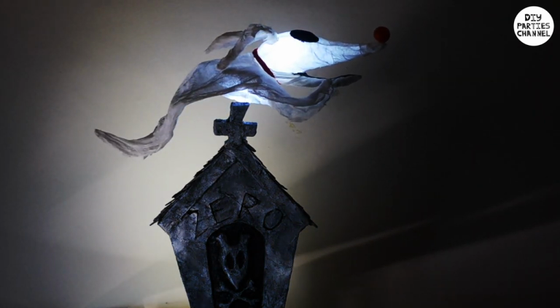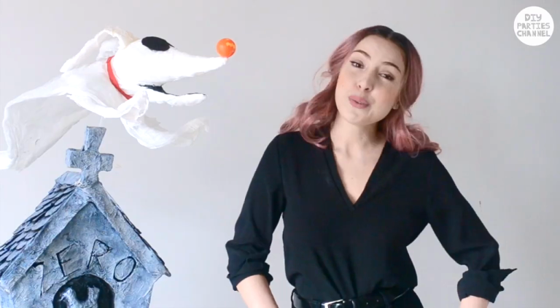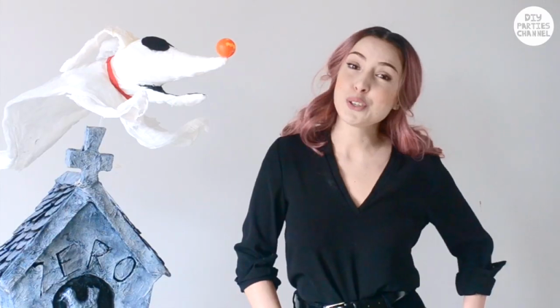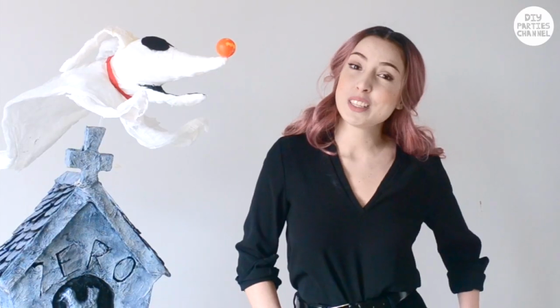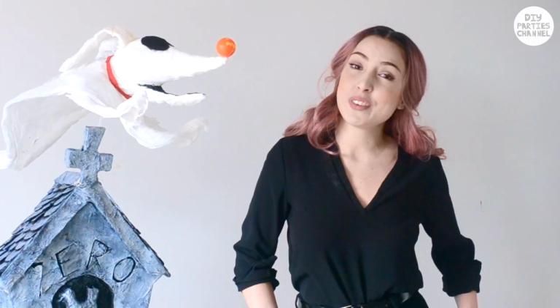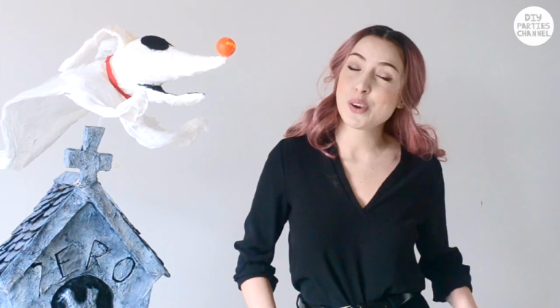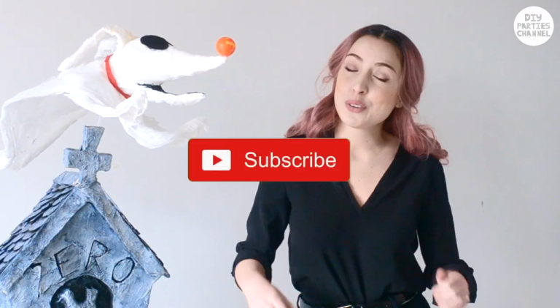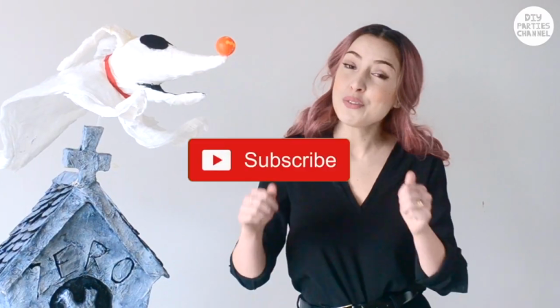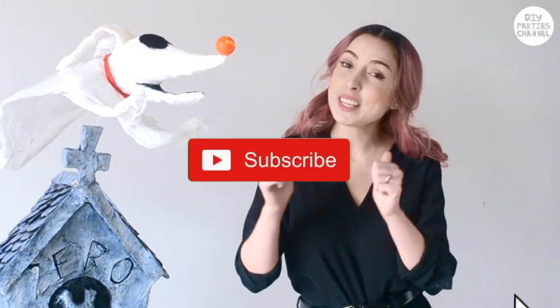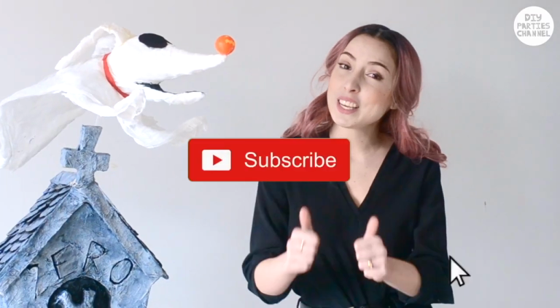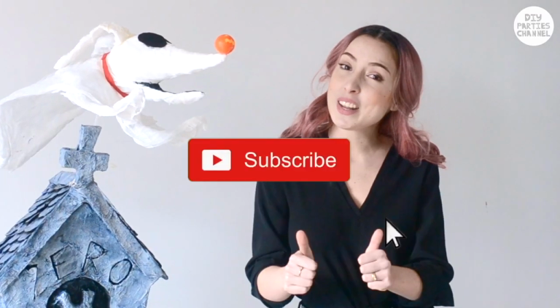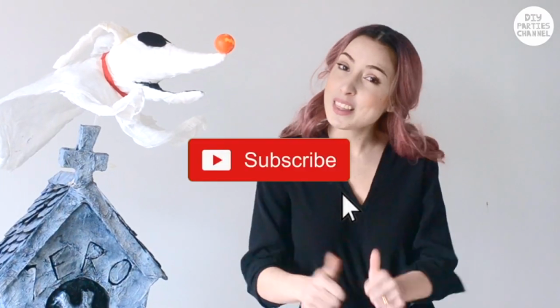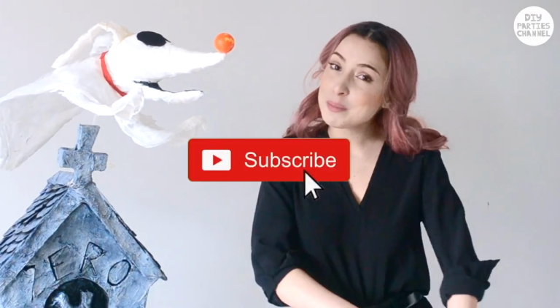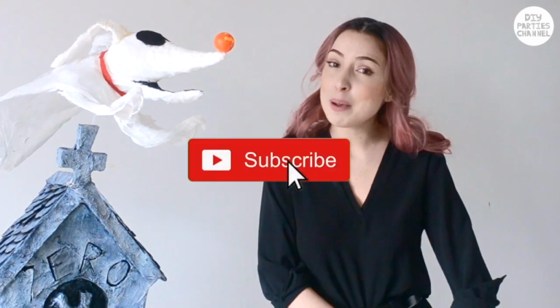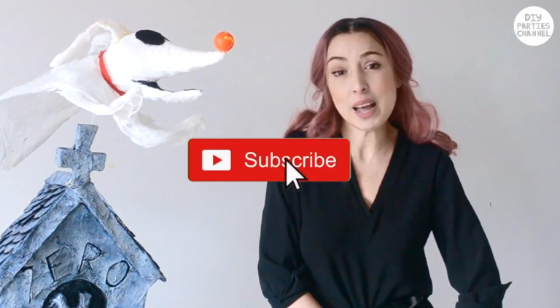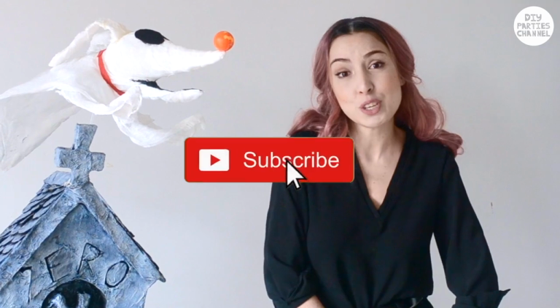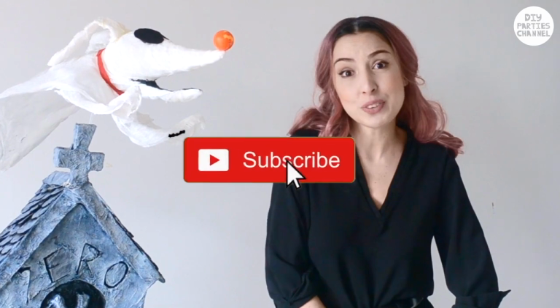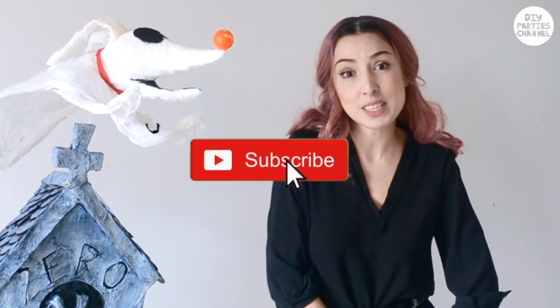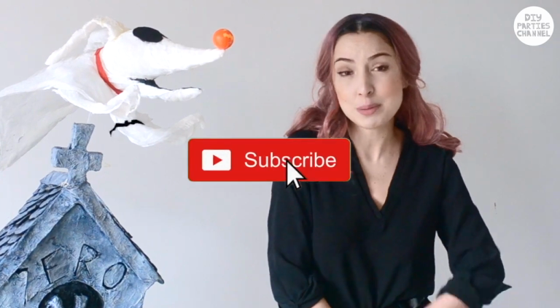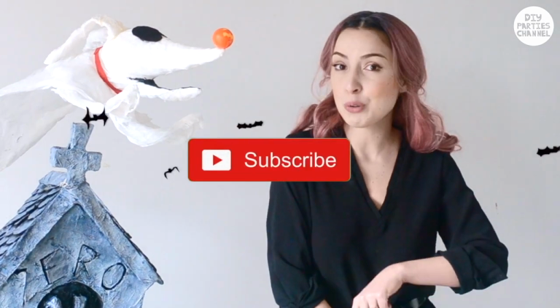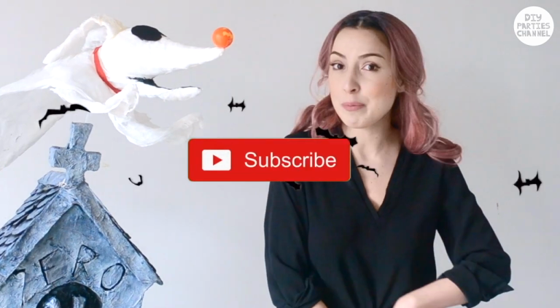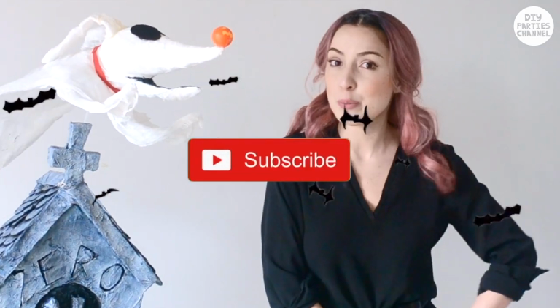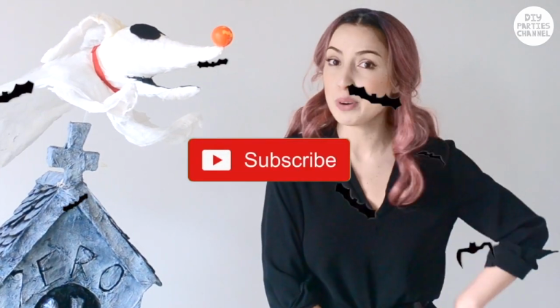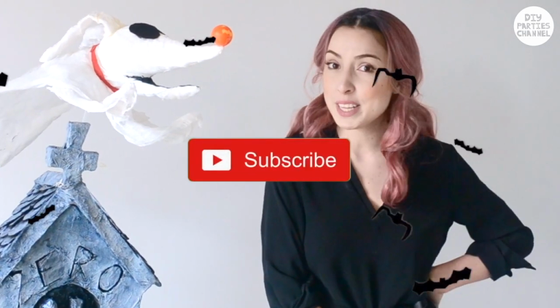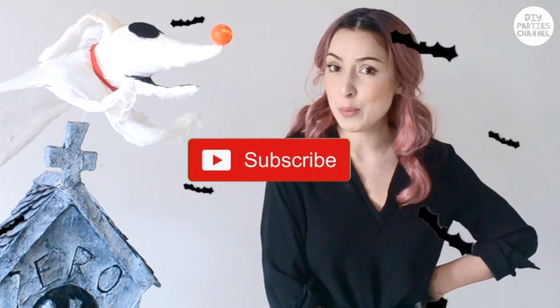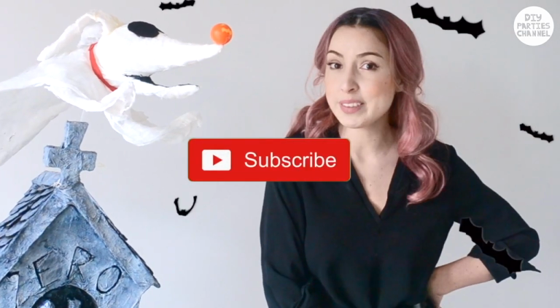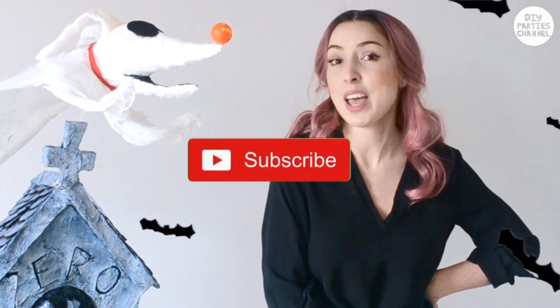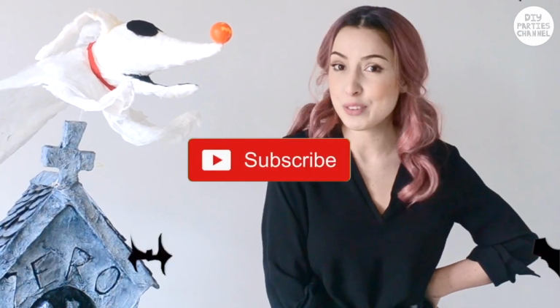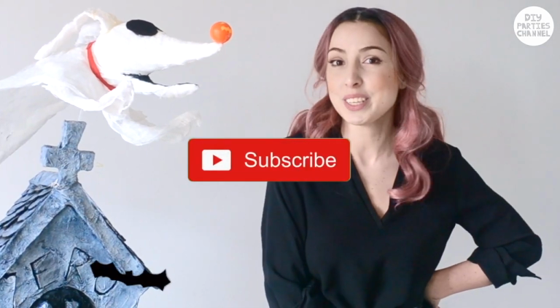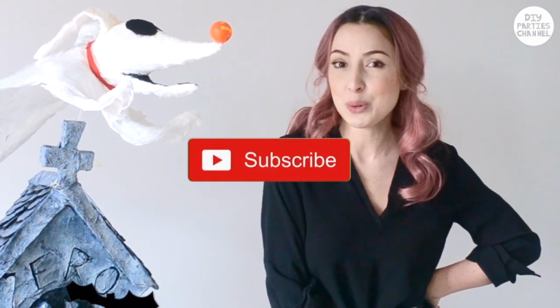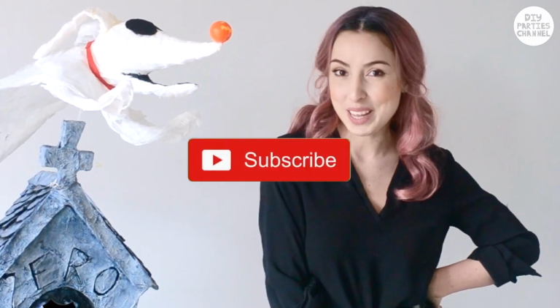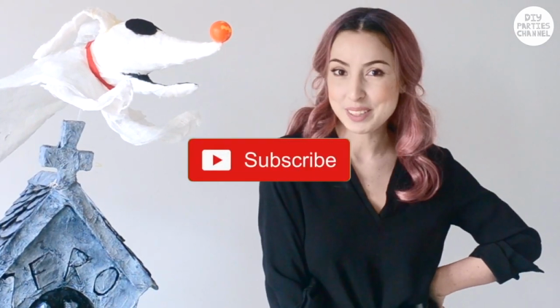If you enjoyed this video, don't forget to give it a thumbs up and don't forget to subscribe for more DIYs every single week.